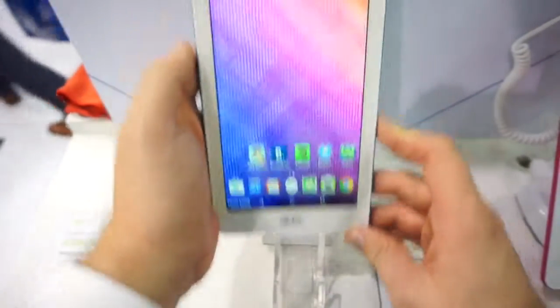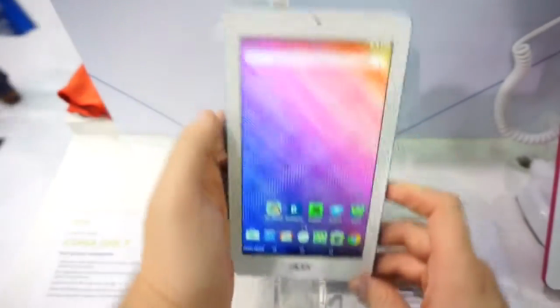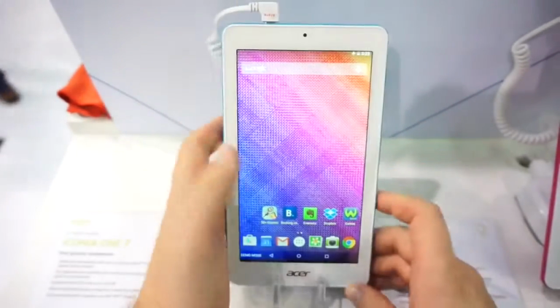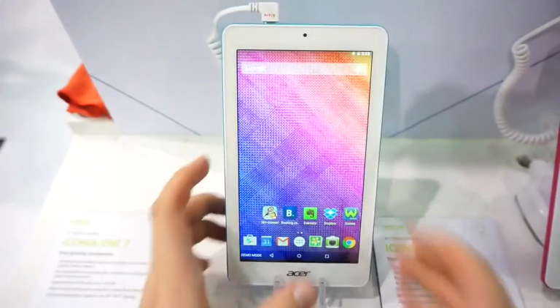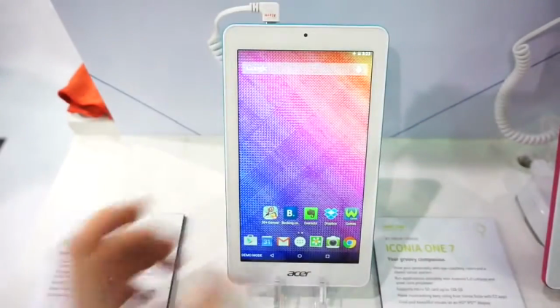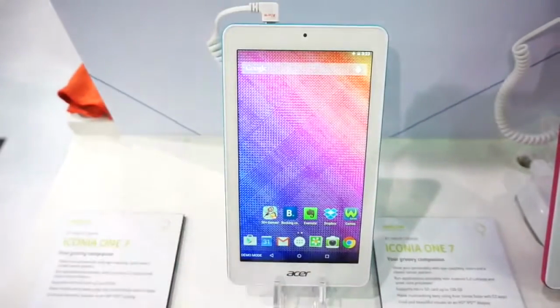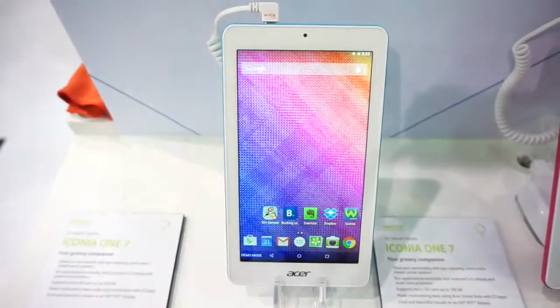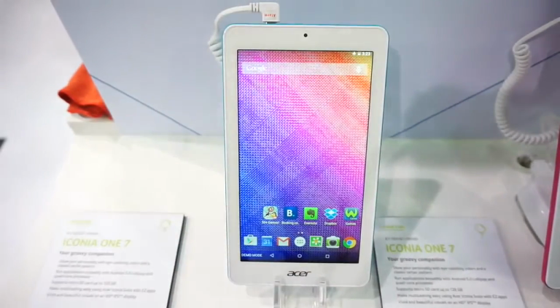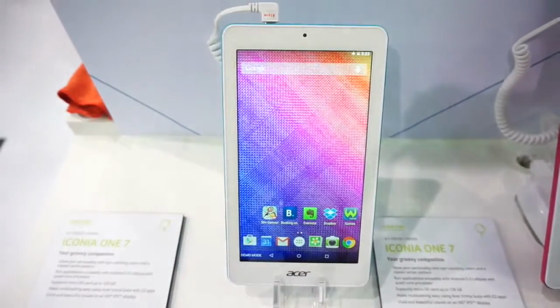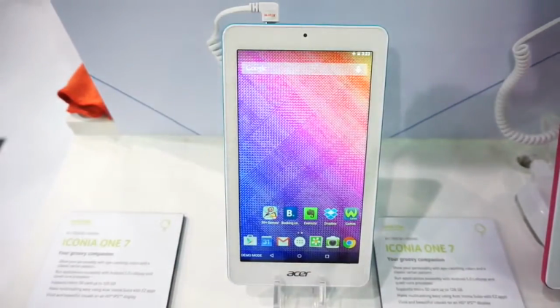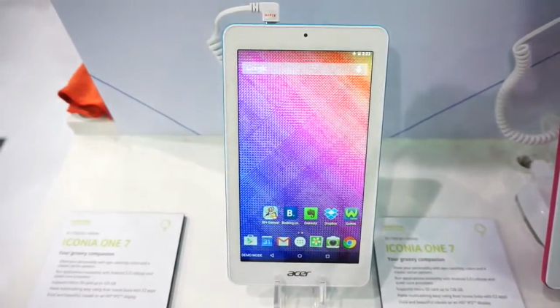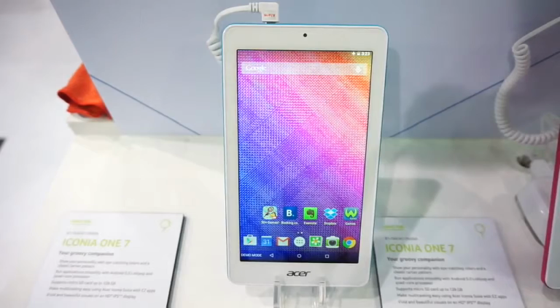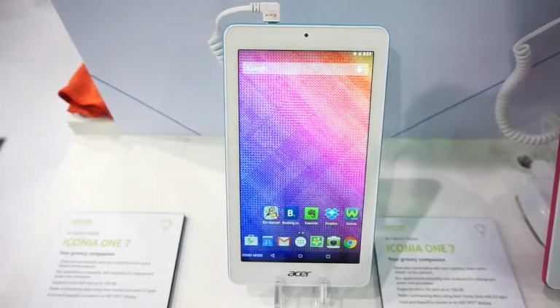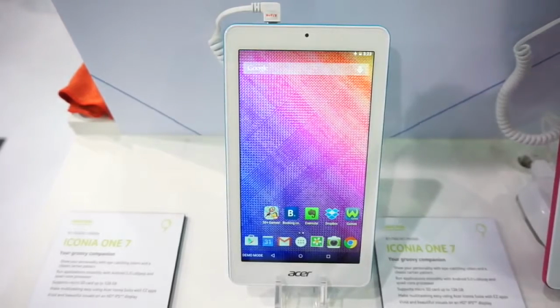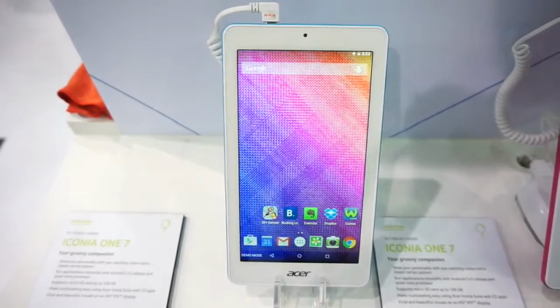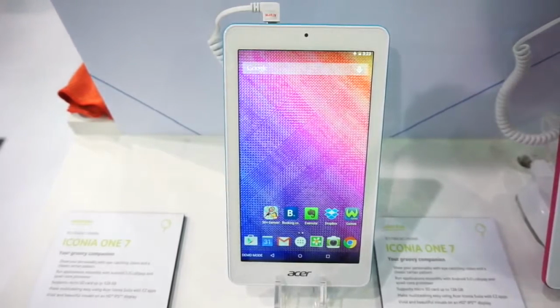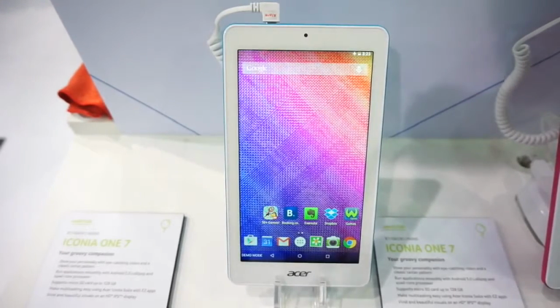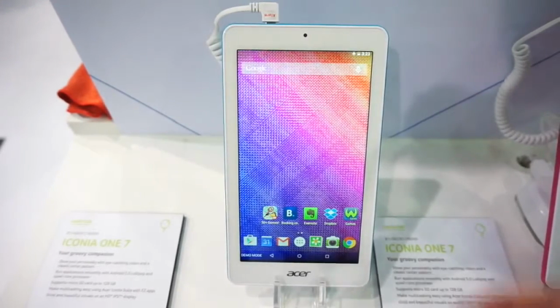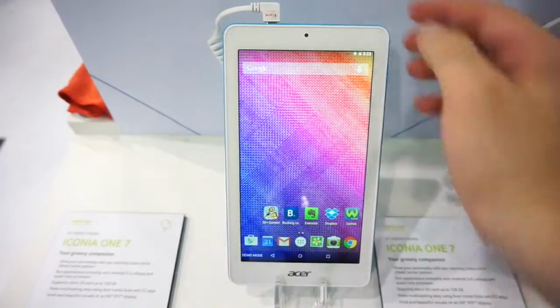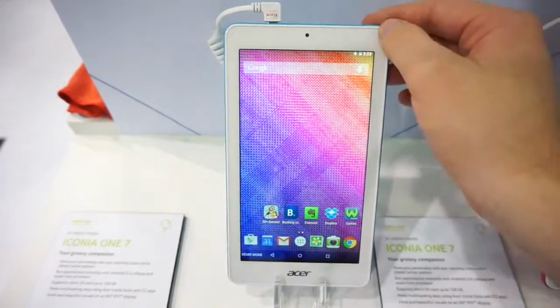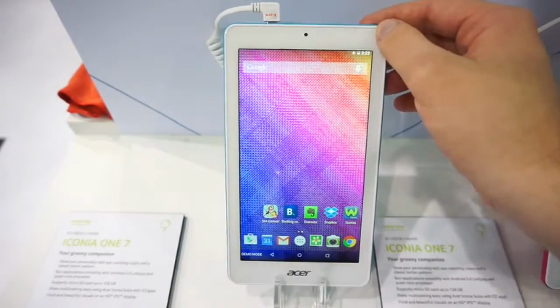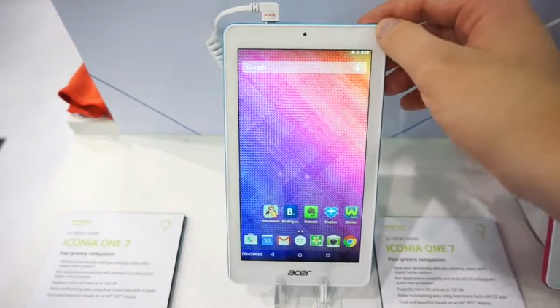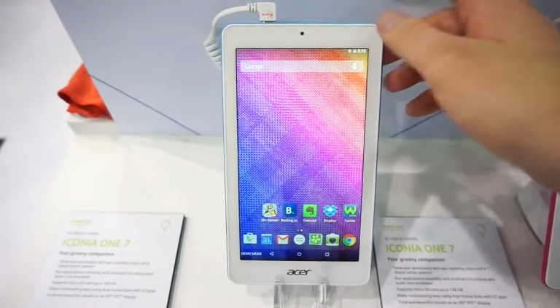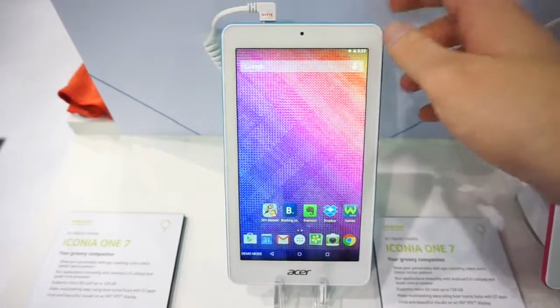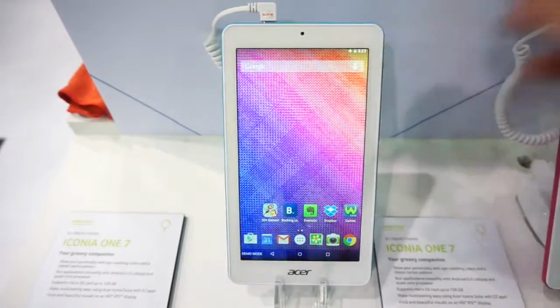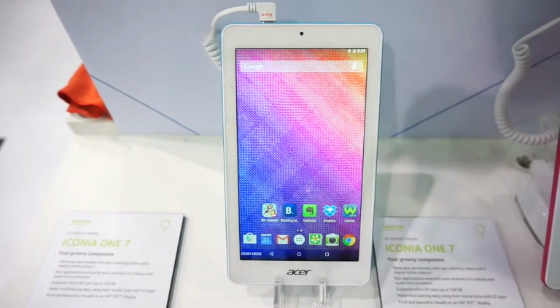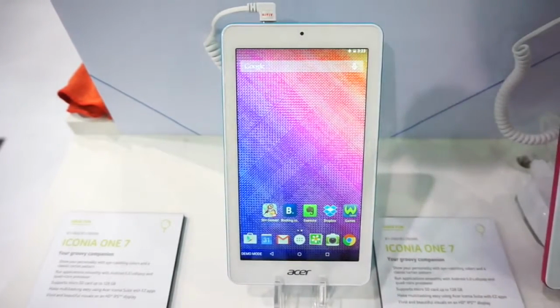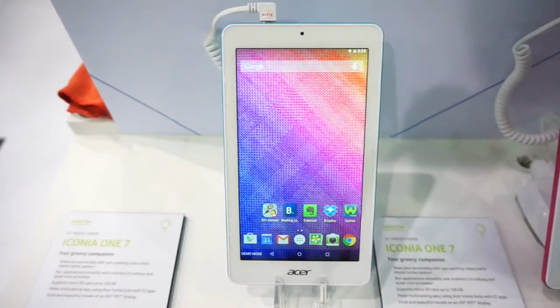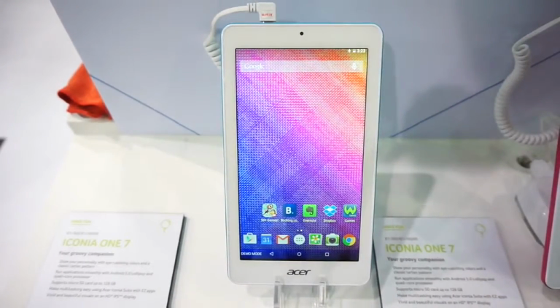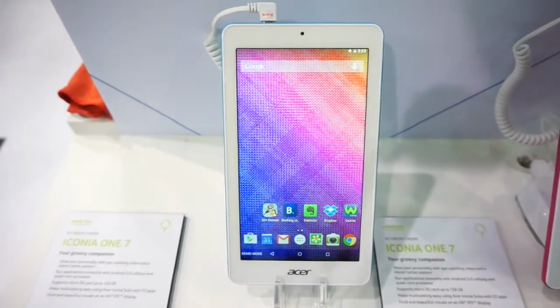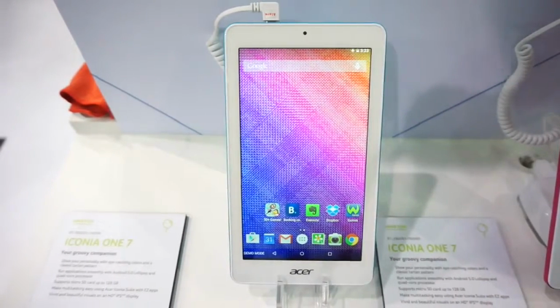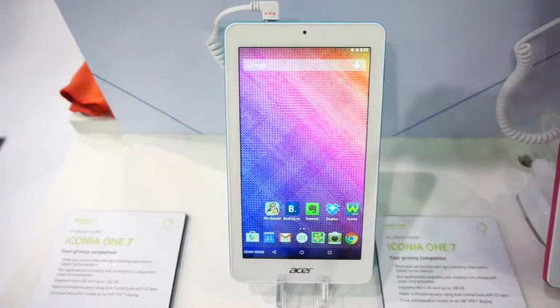This was a quick look at the Asus Iconia 1.7 tablet here at Computex 2015. I'm Daniel for Mobile Geeks, thanks for watching.